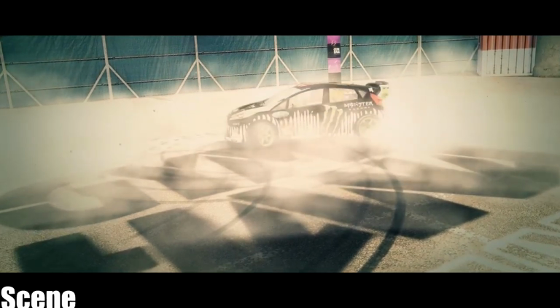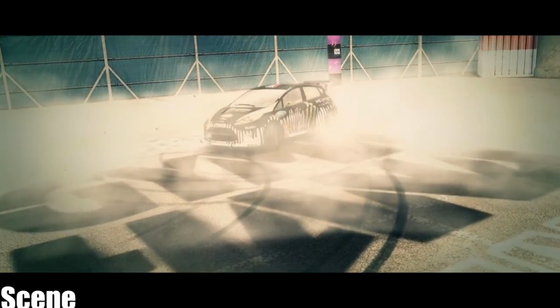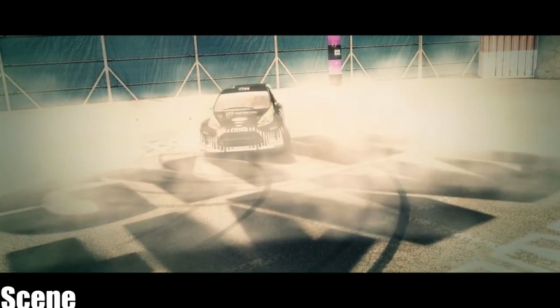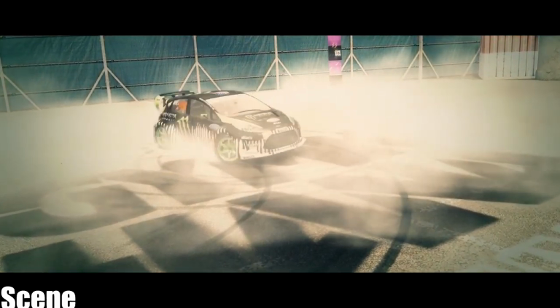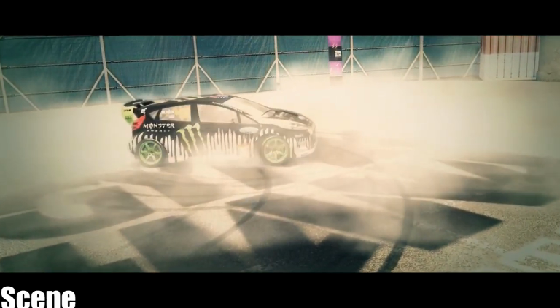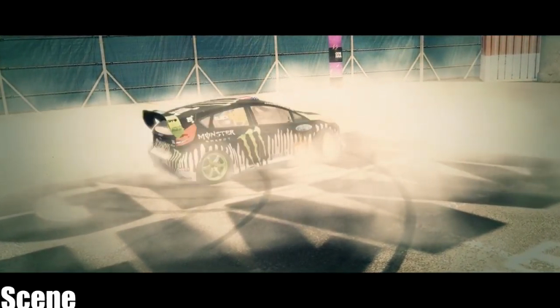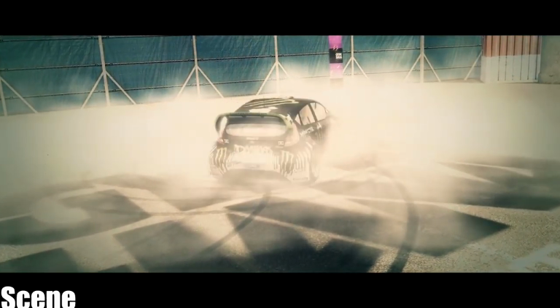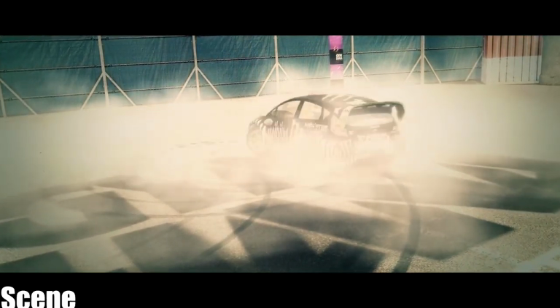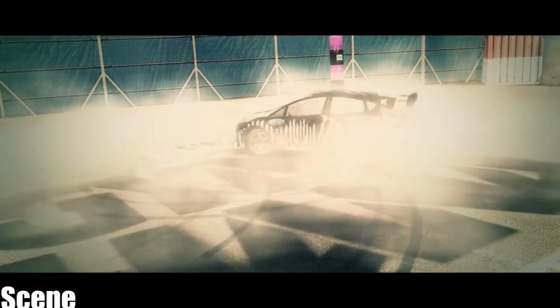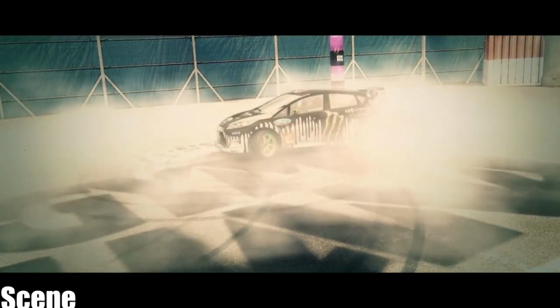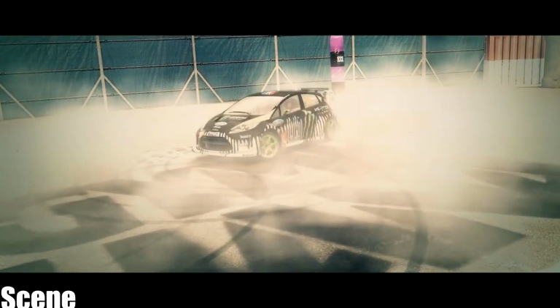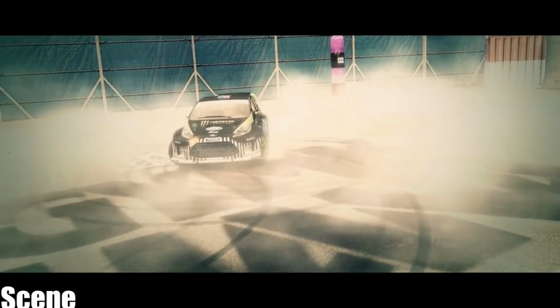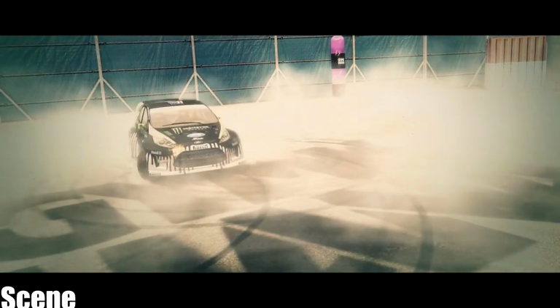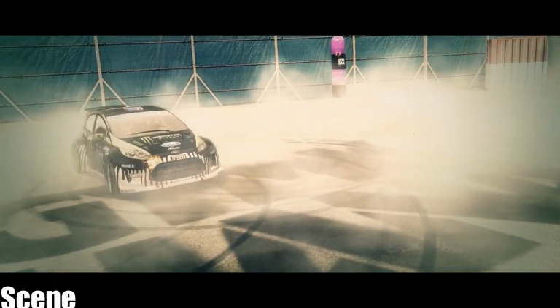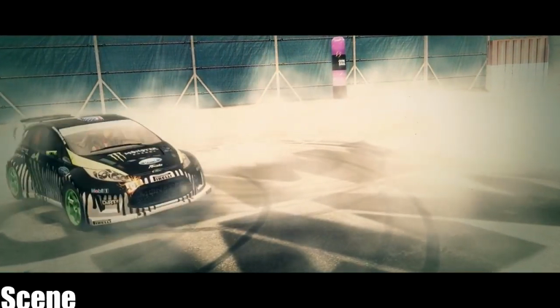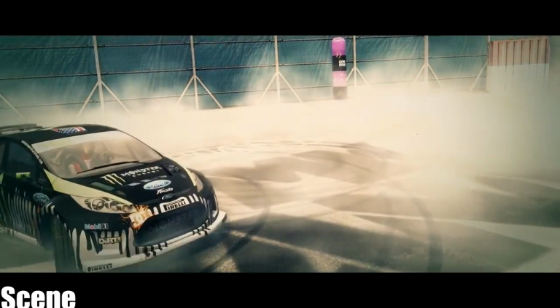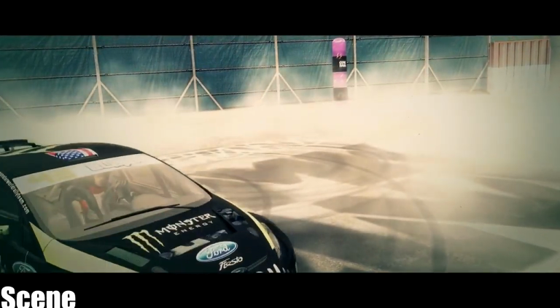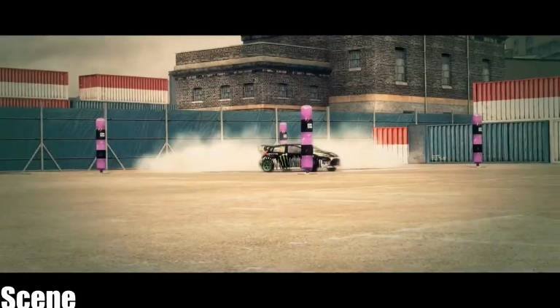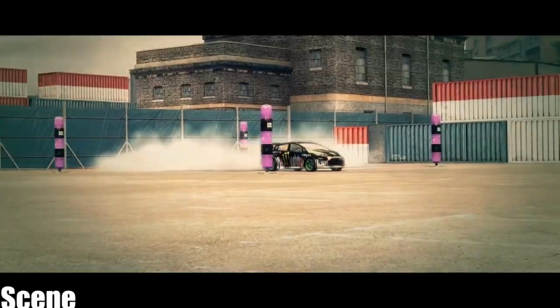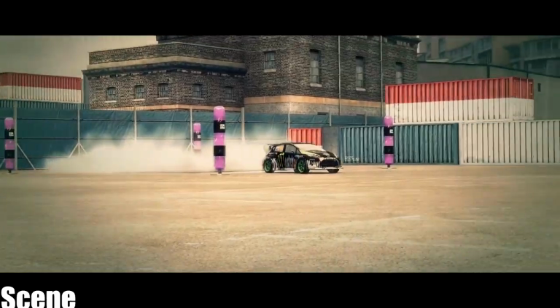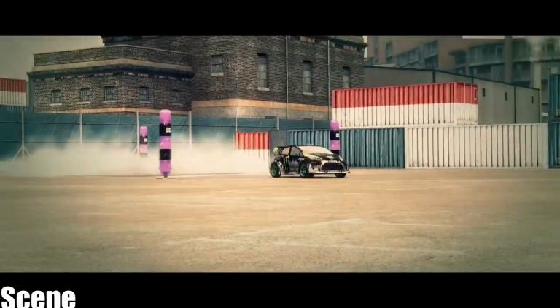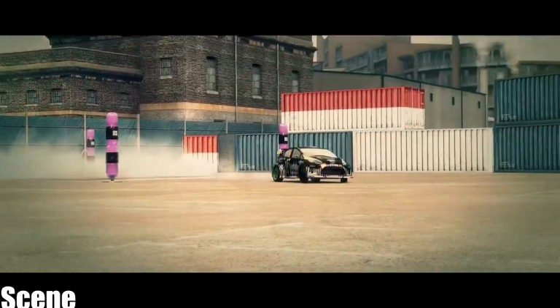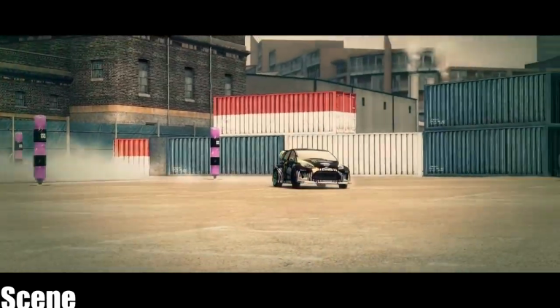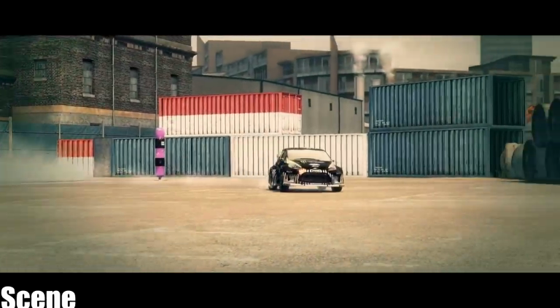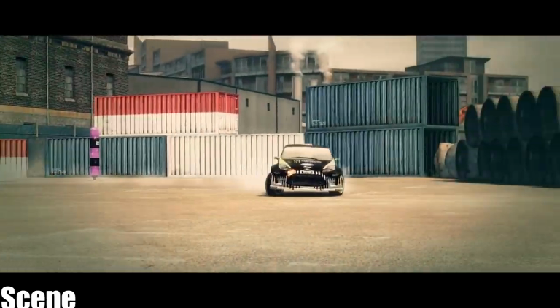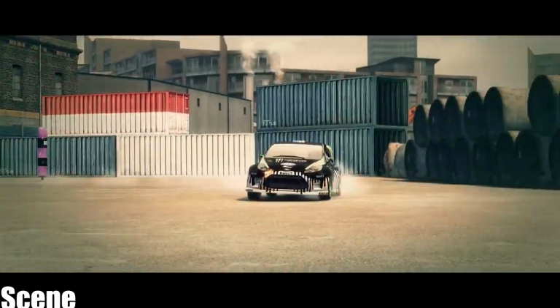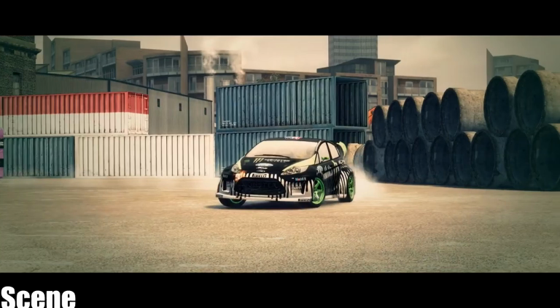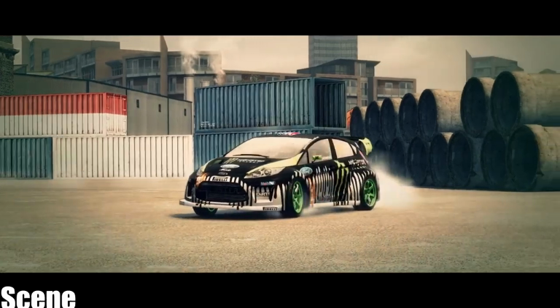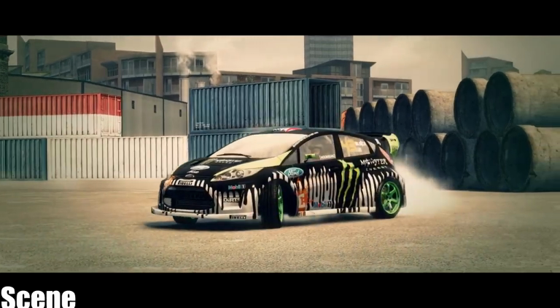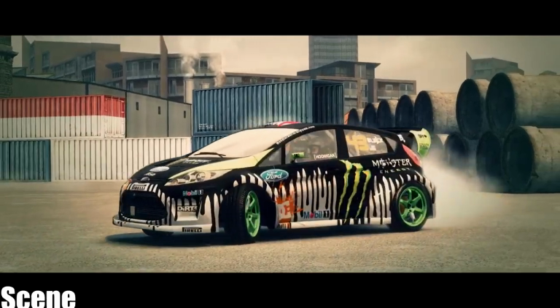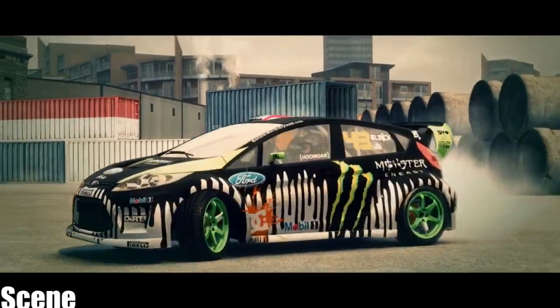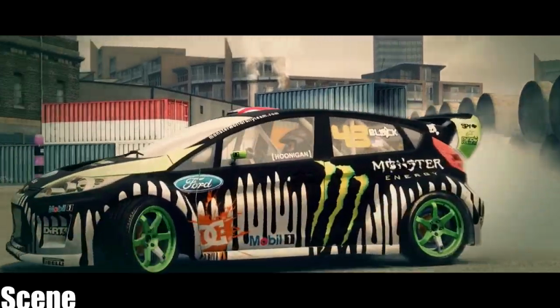Spin zones look impossible to me — a real demonstration of precision driving. What's the trick of pulling these off, Ken?